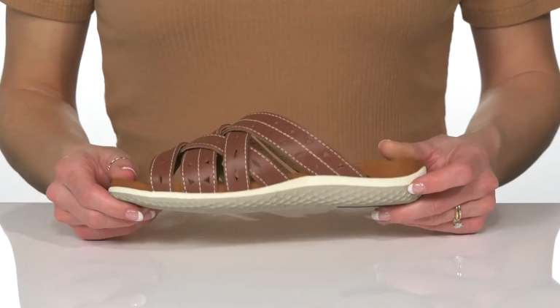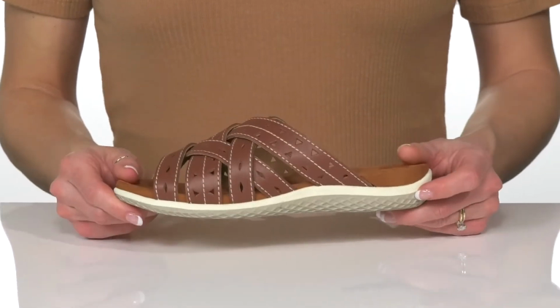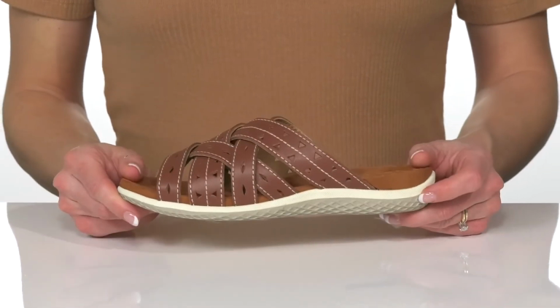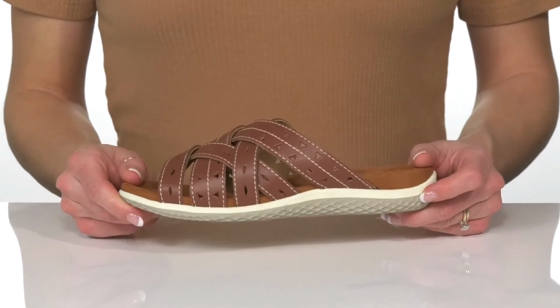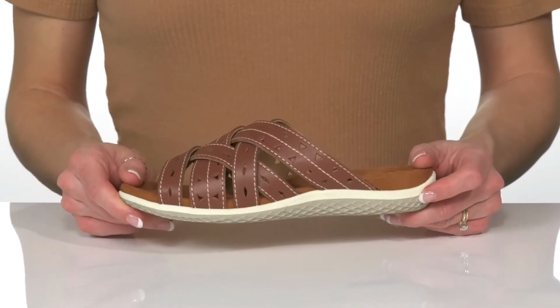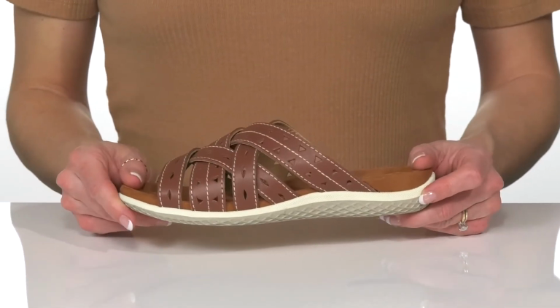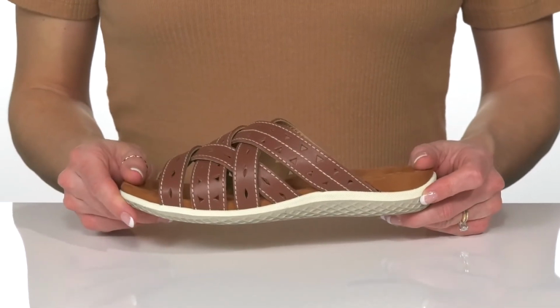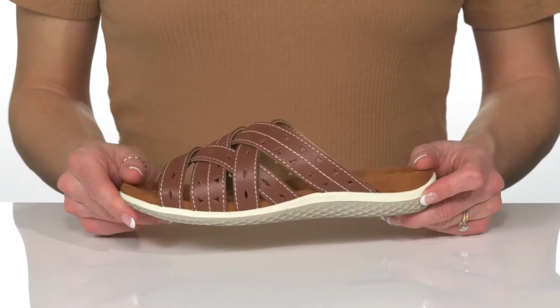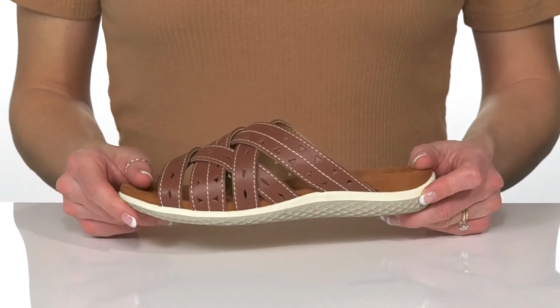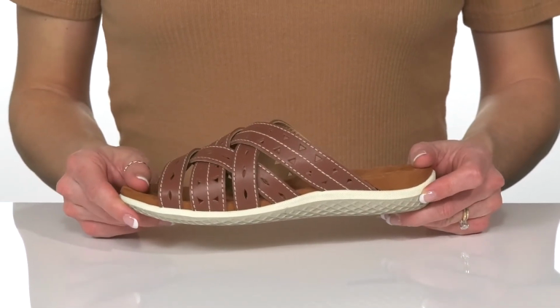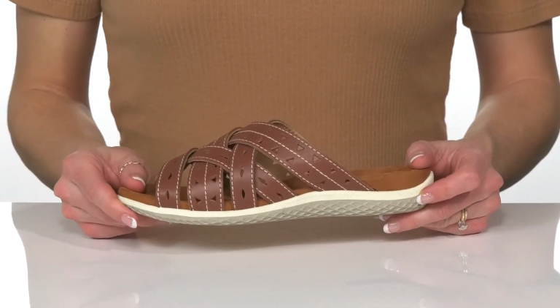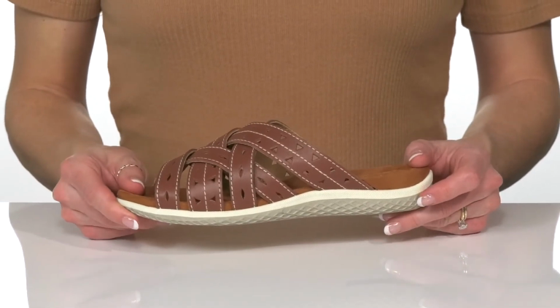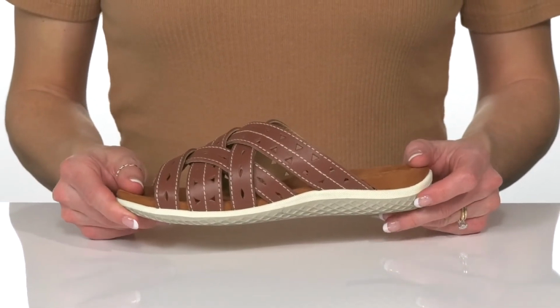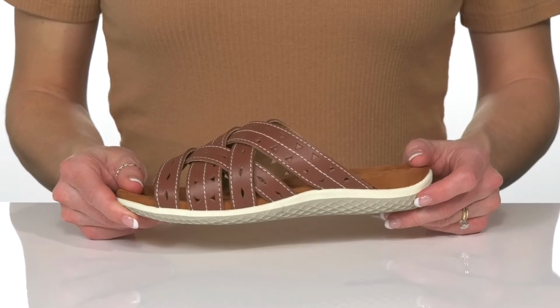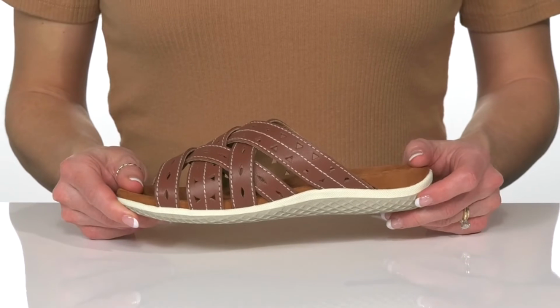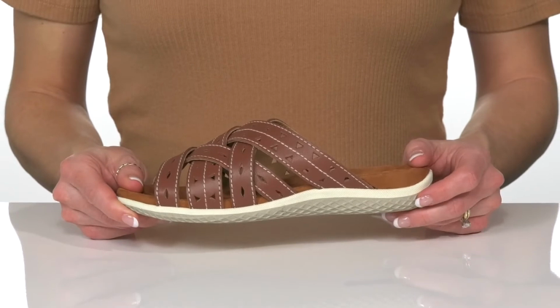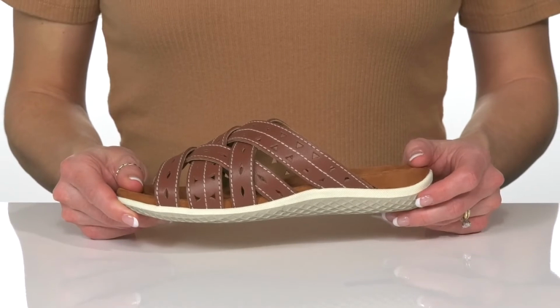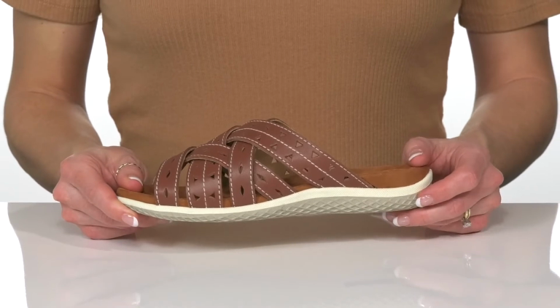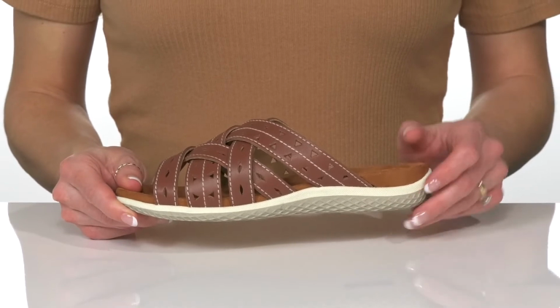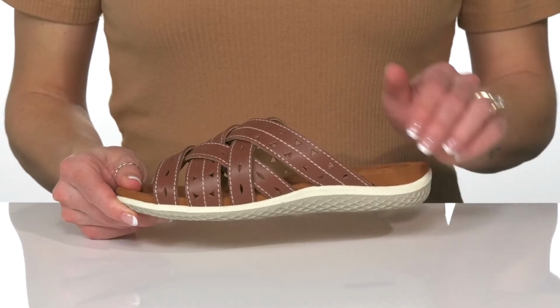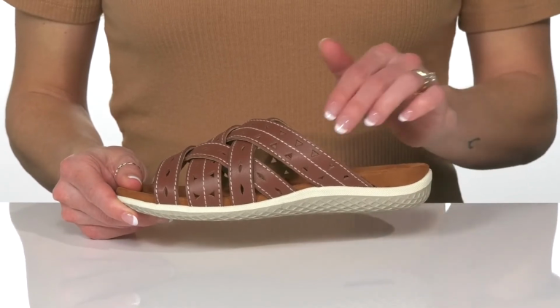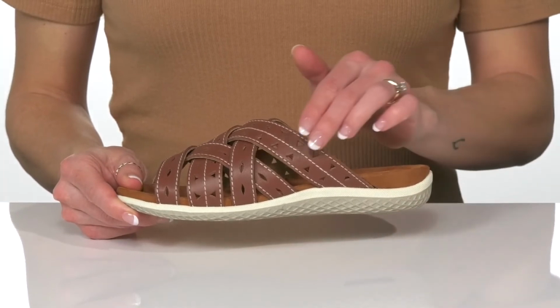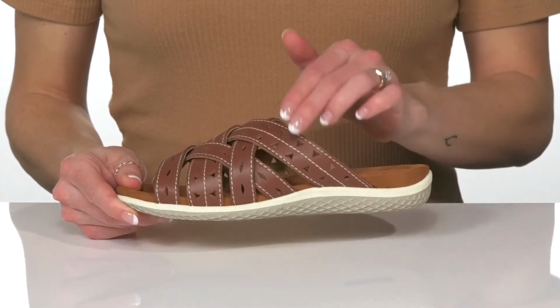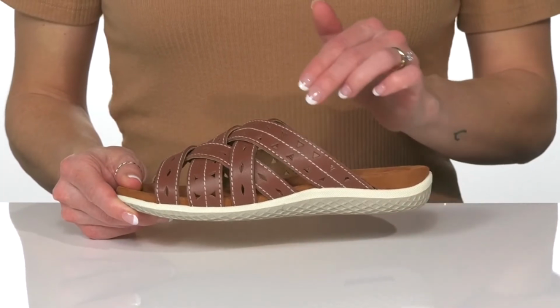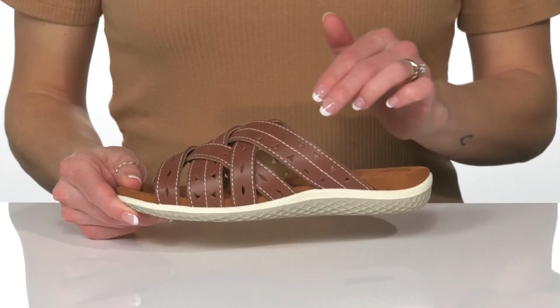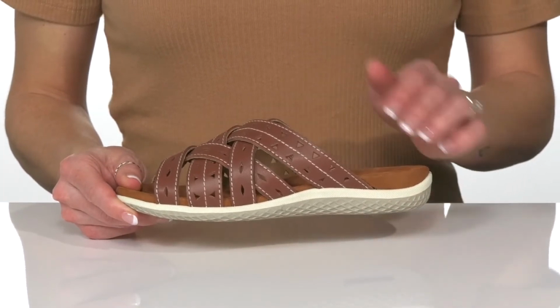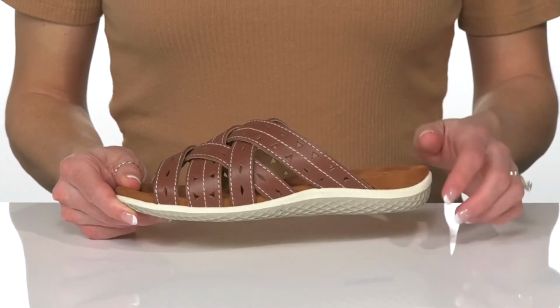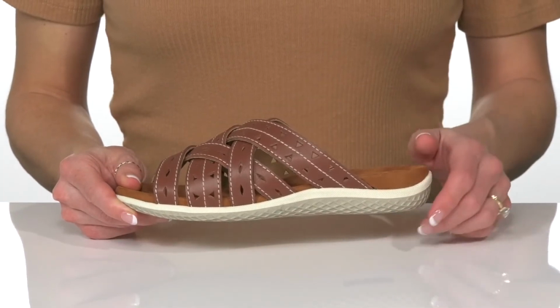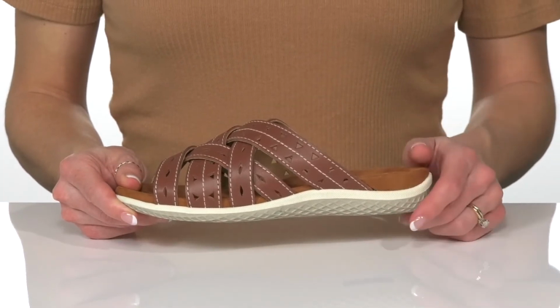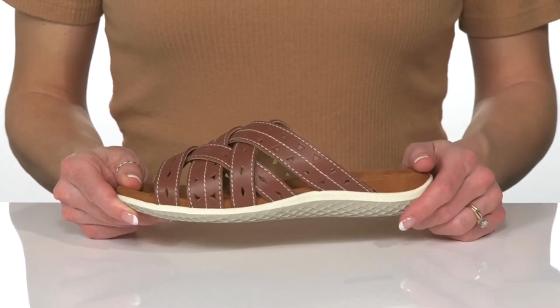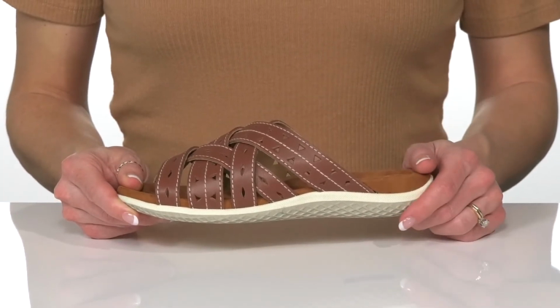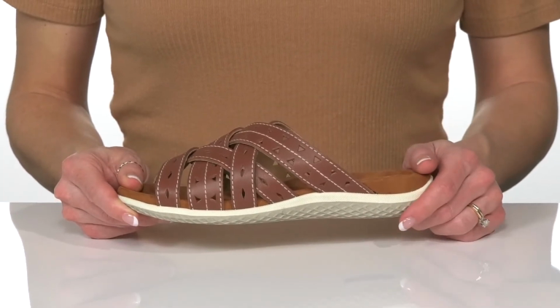These will be cute styled with denim jeans and a striped top to match the designs on the straps.